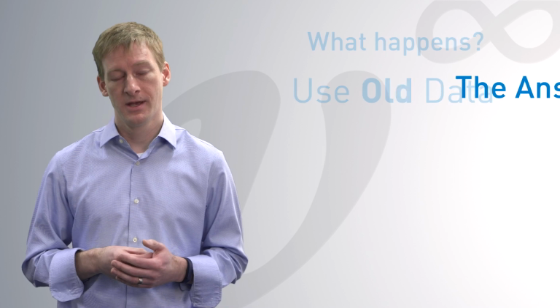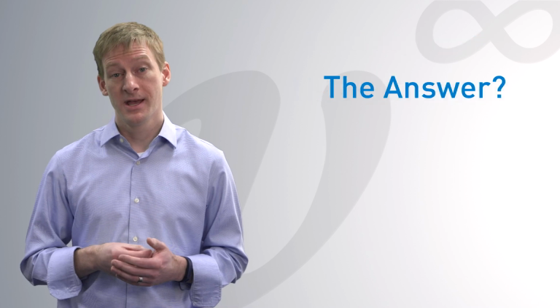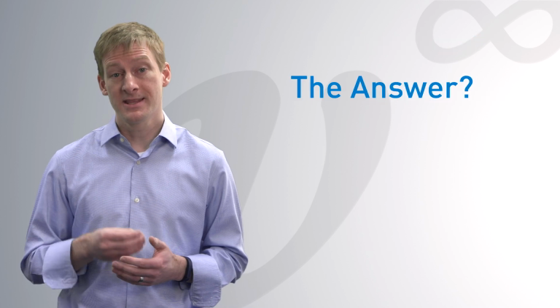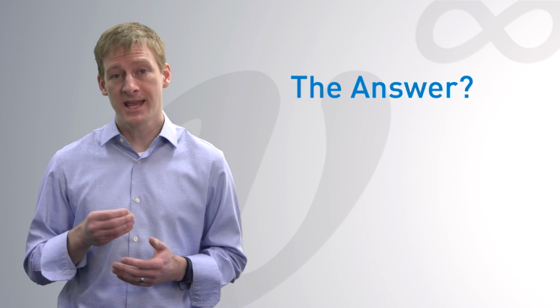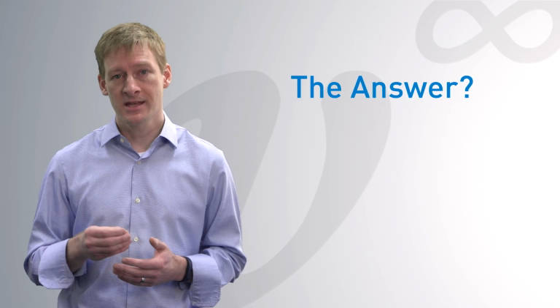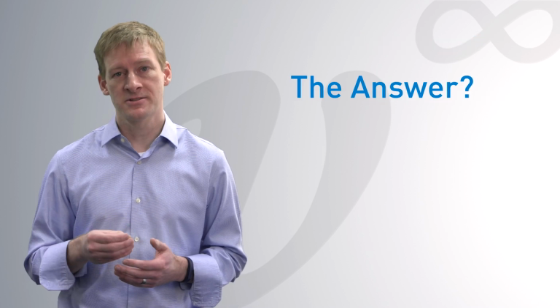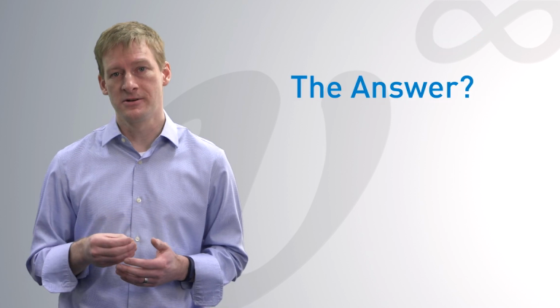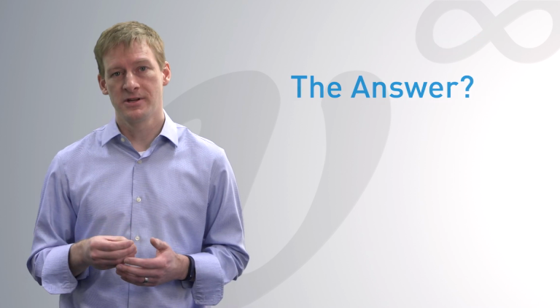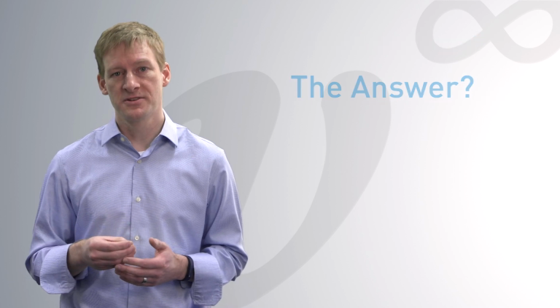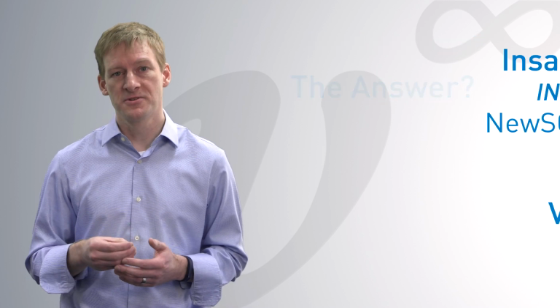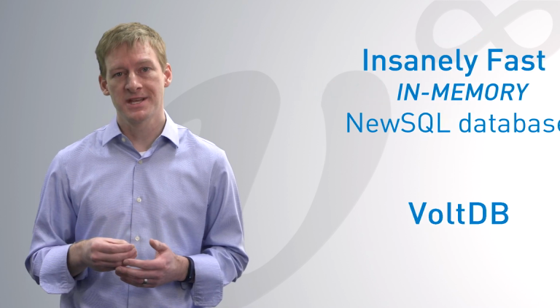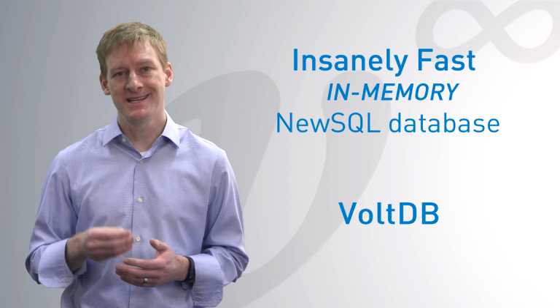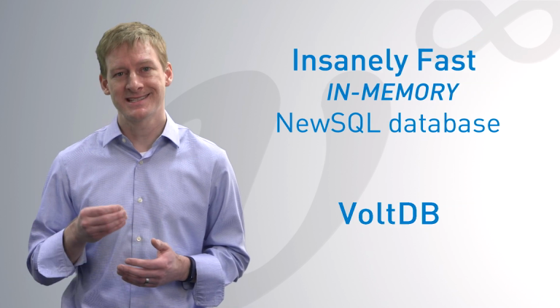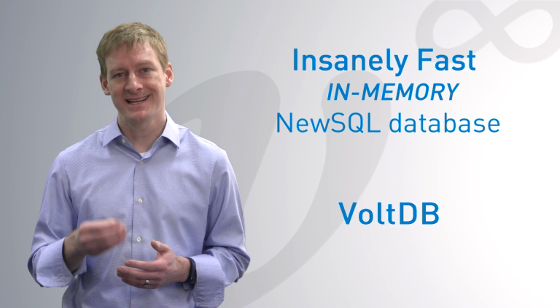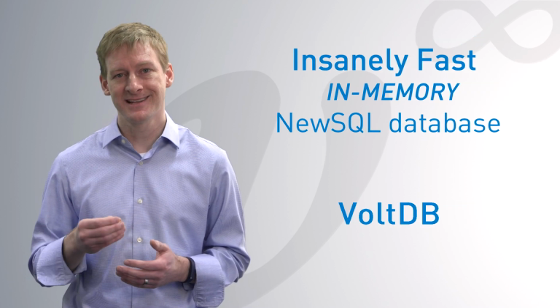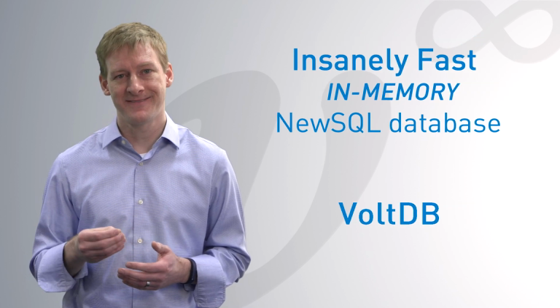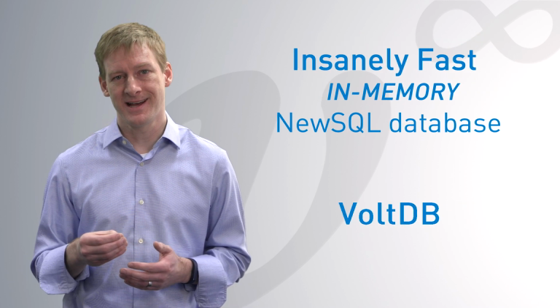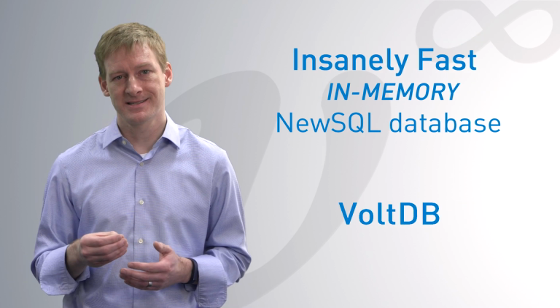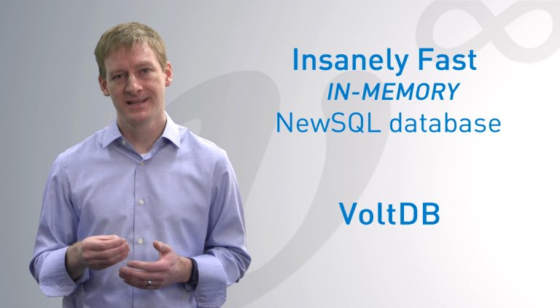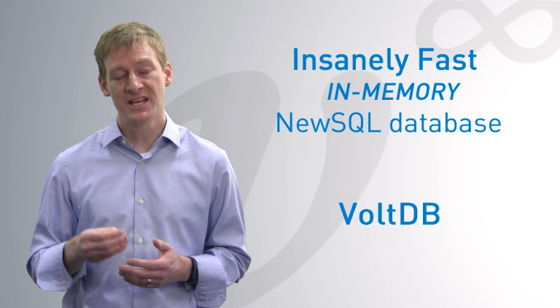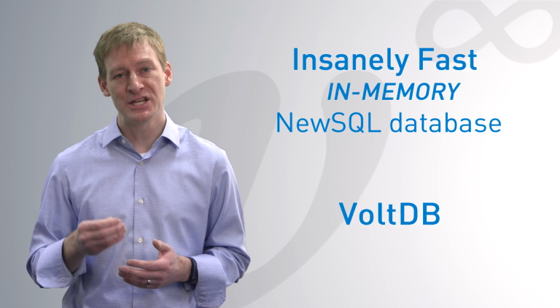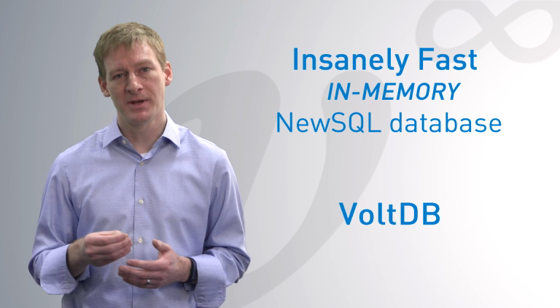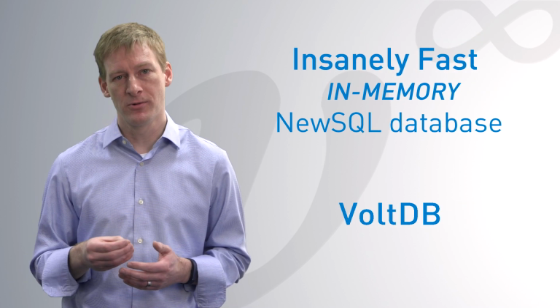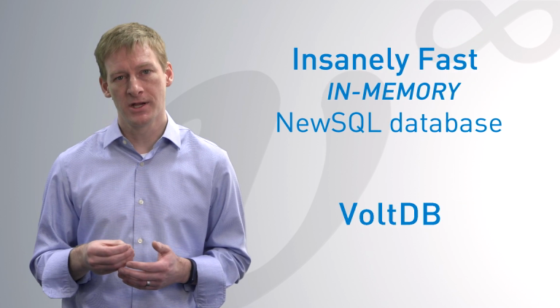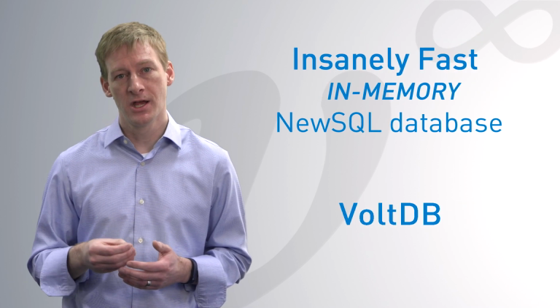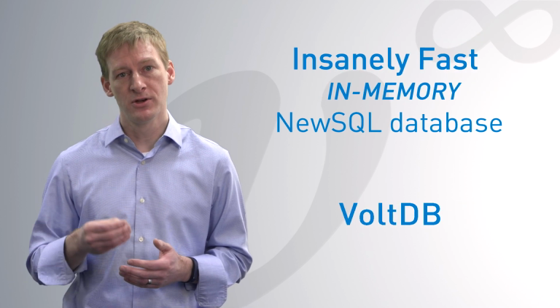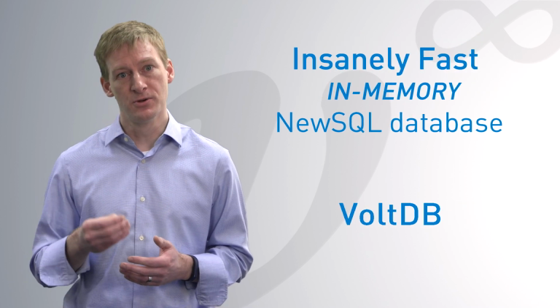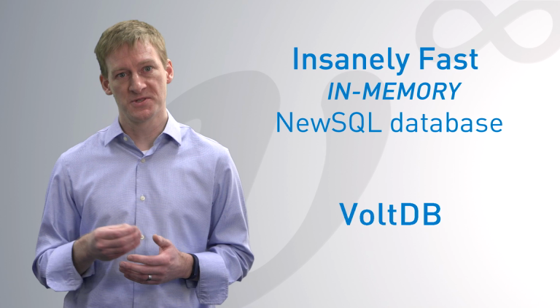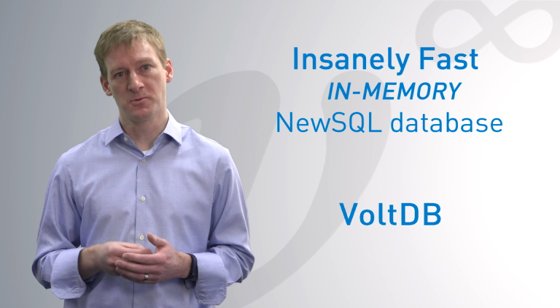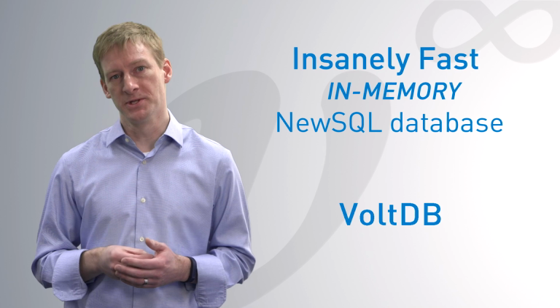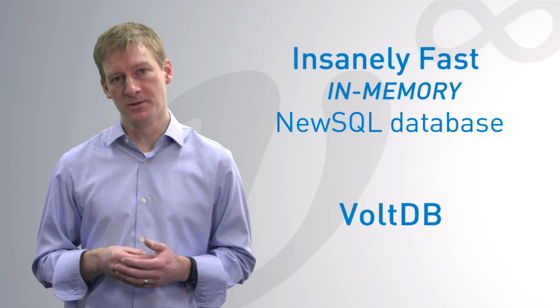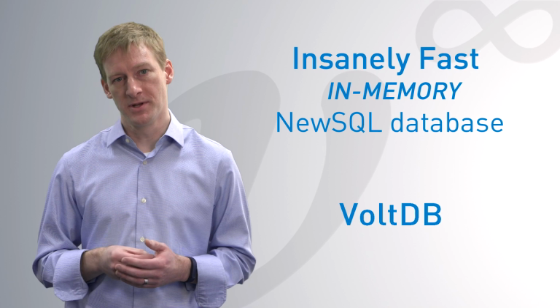The answer is using an insanely fast, in-memory, new SQL database.